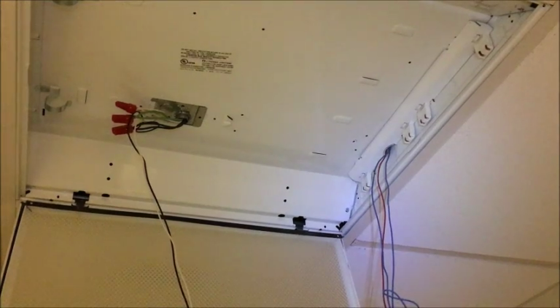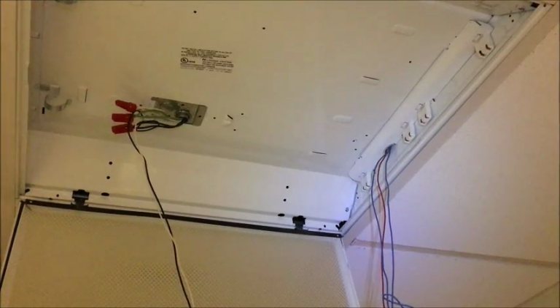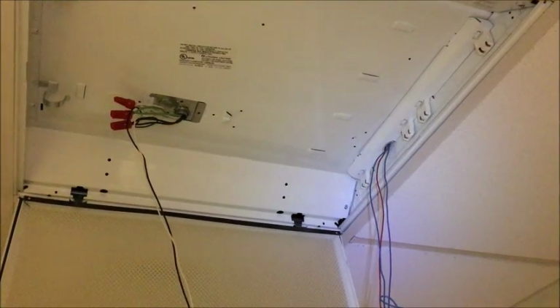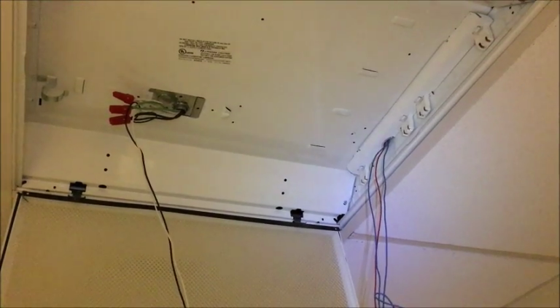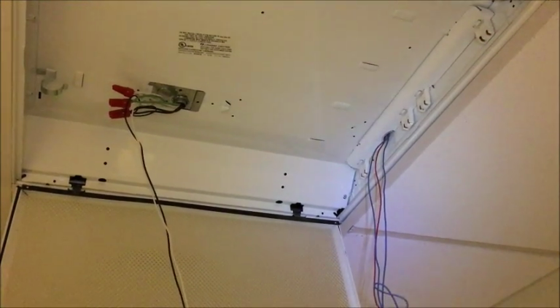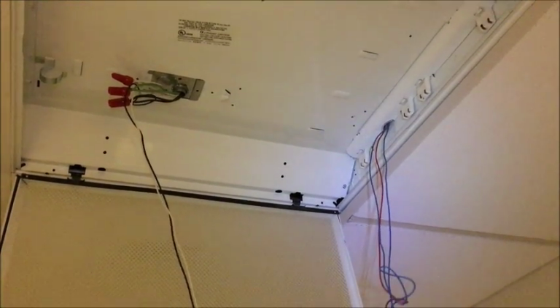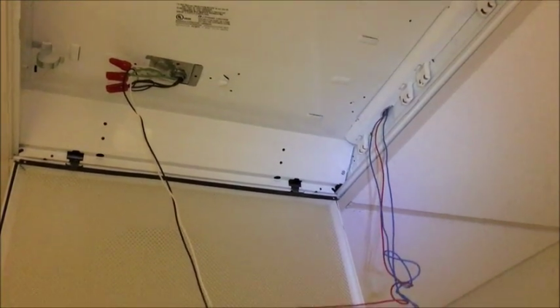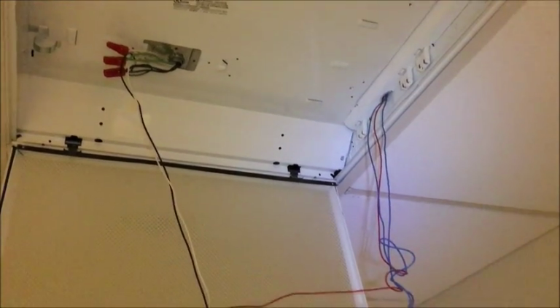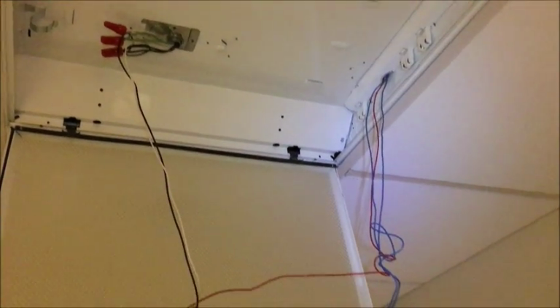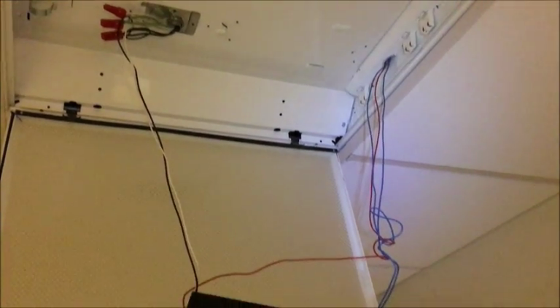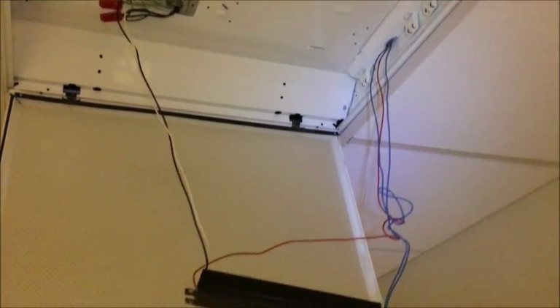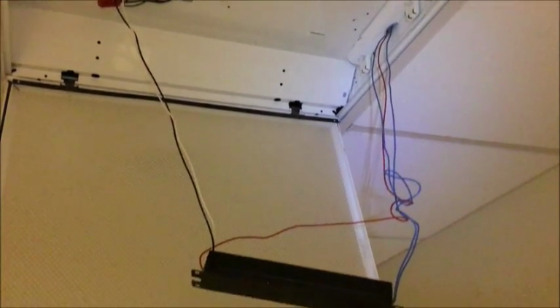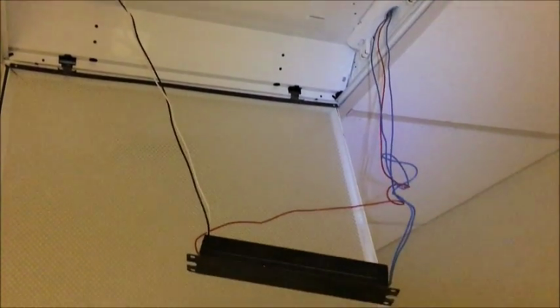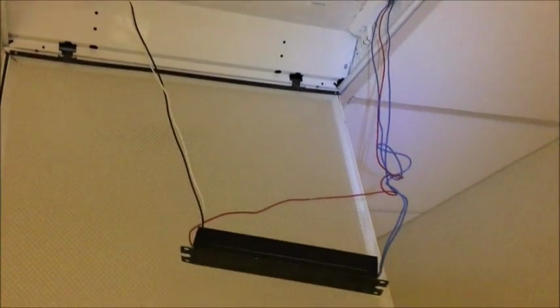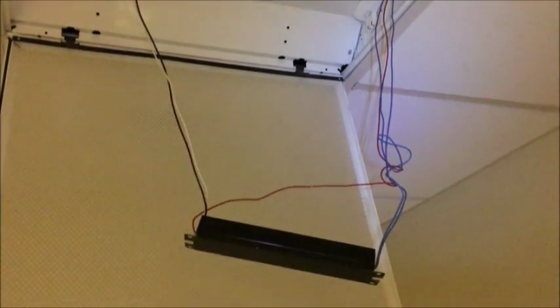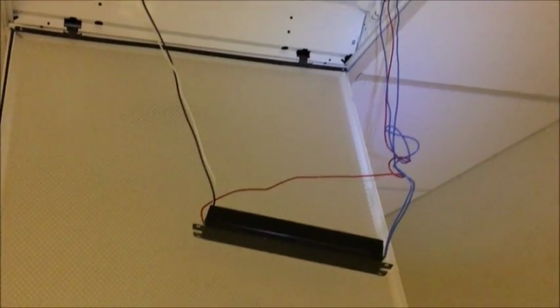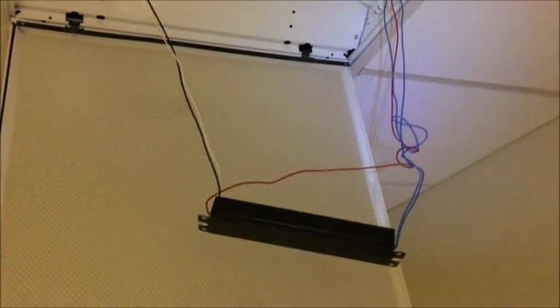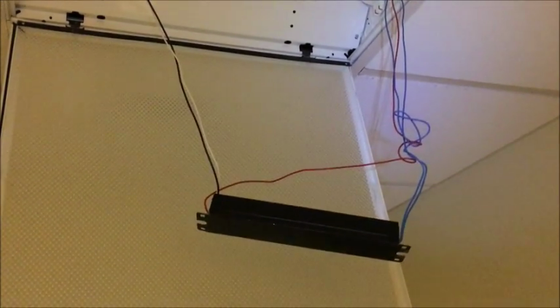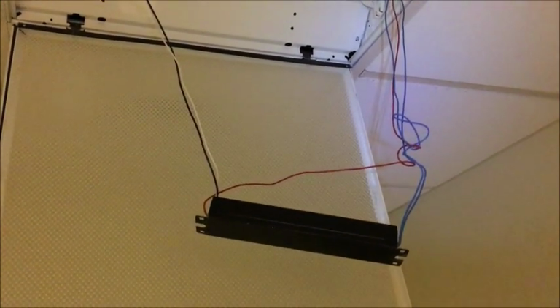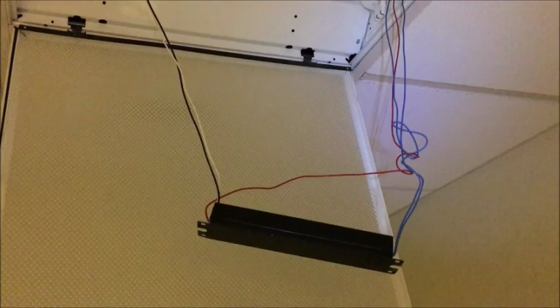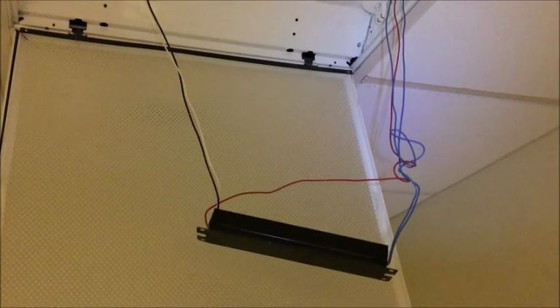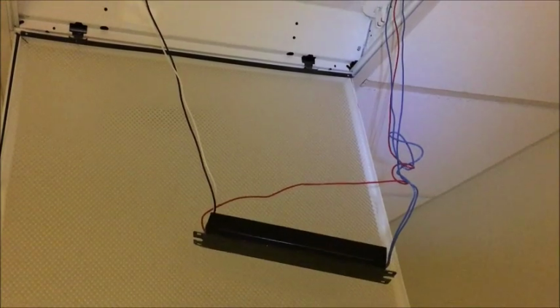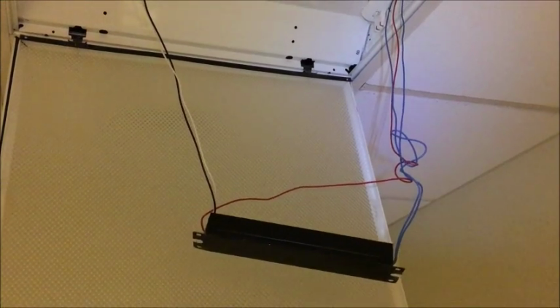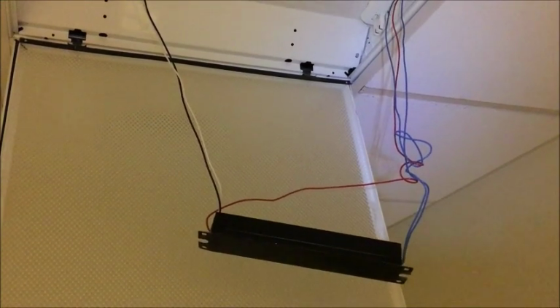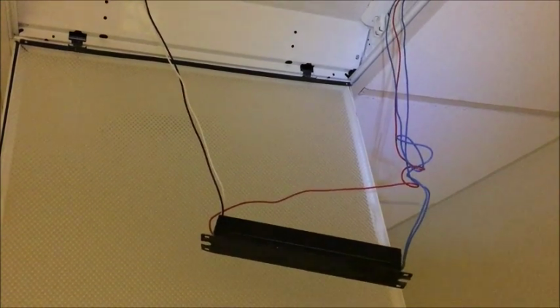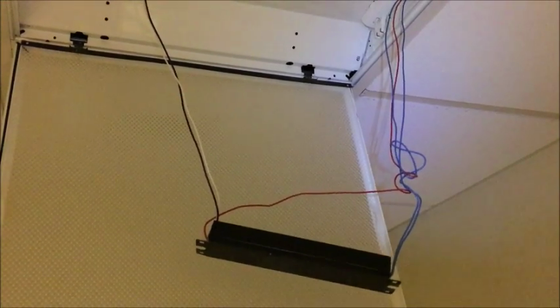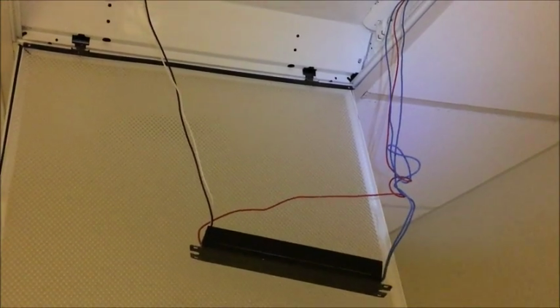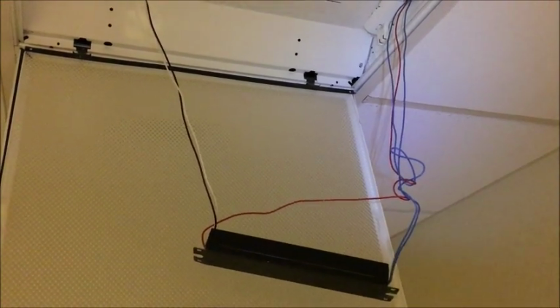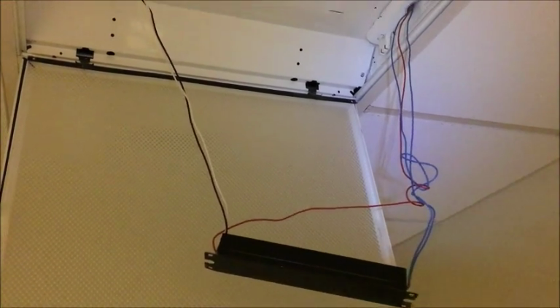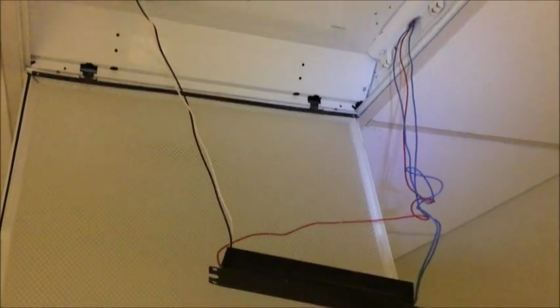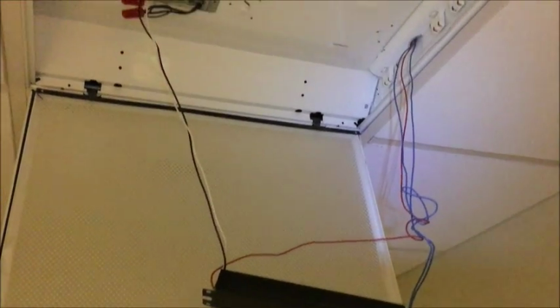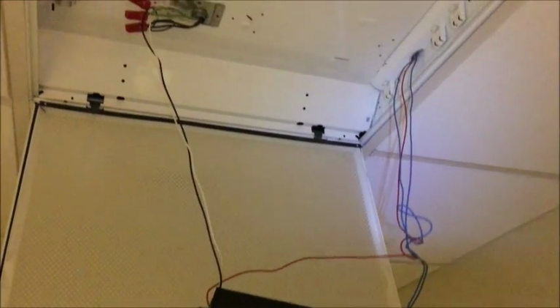Our fixture with 2 bulbs has 5 wires: black, white, a red, and 2 blues.